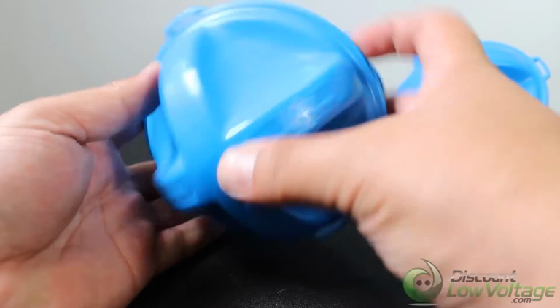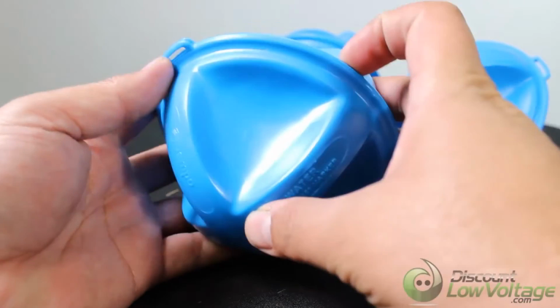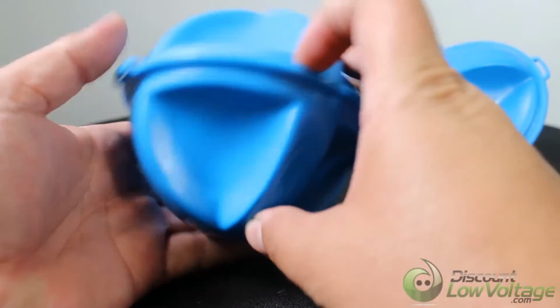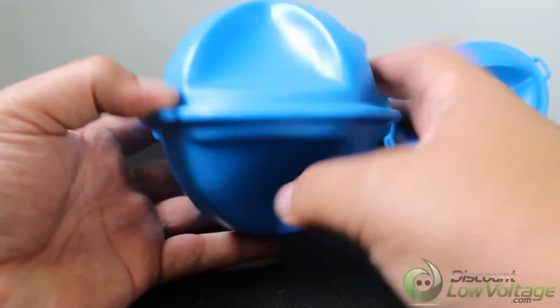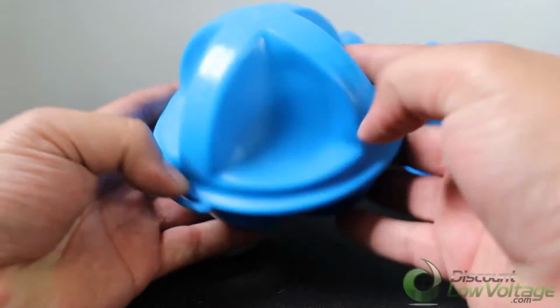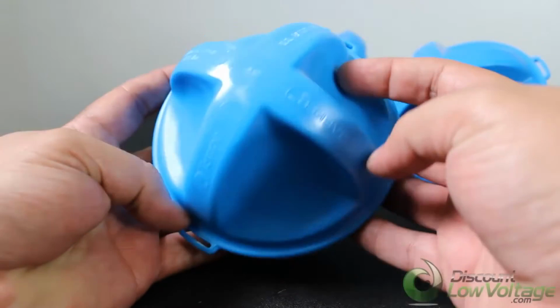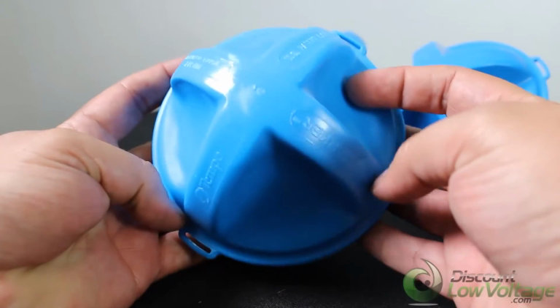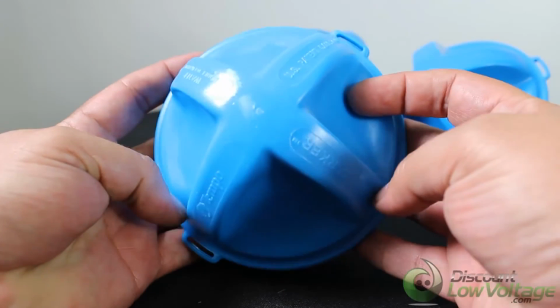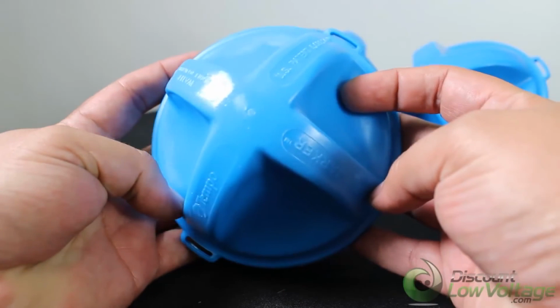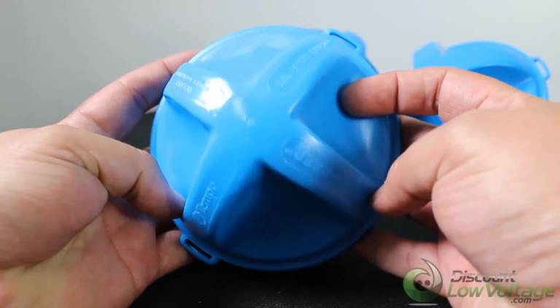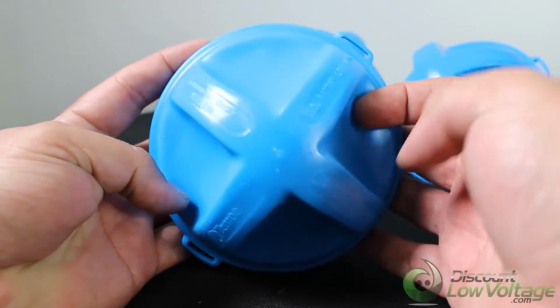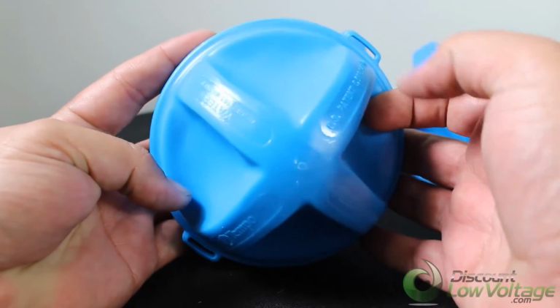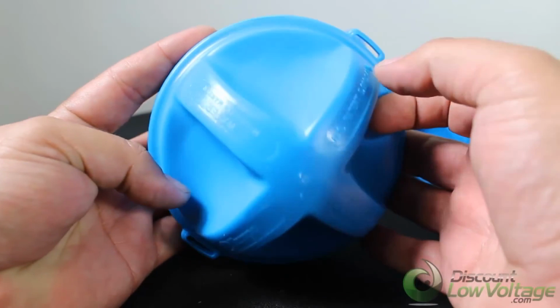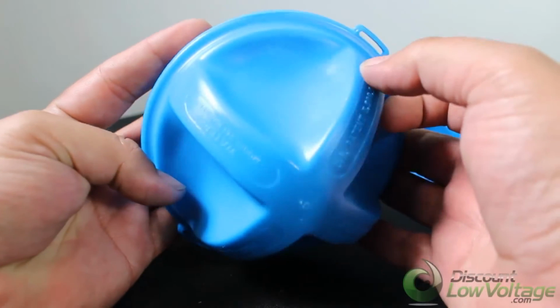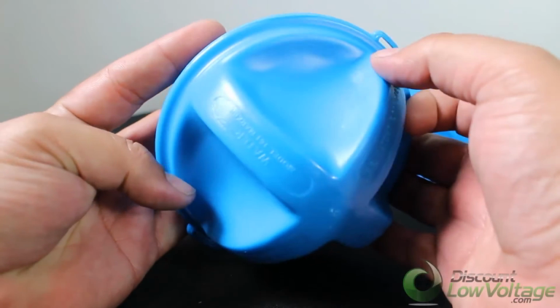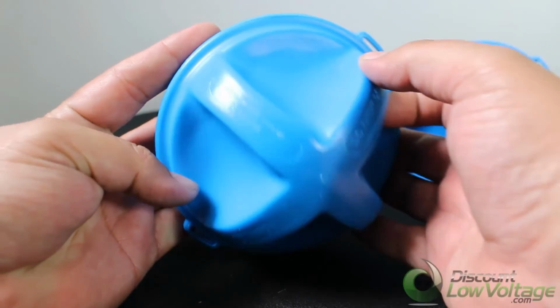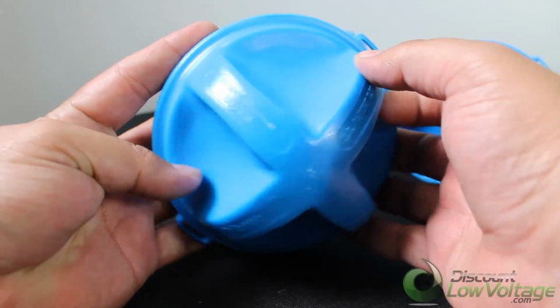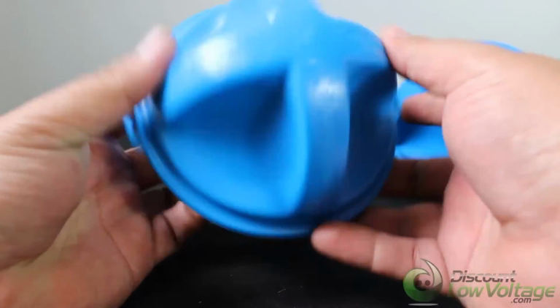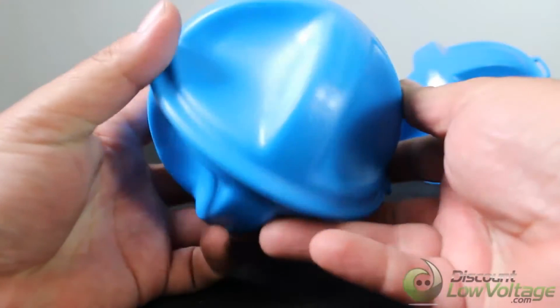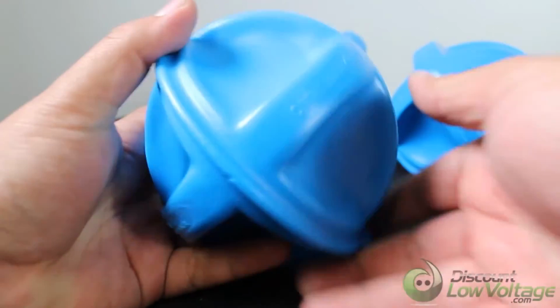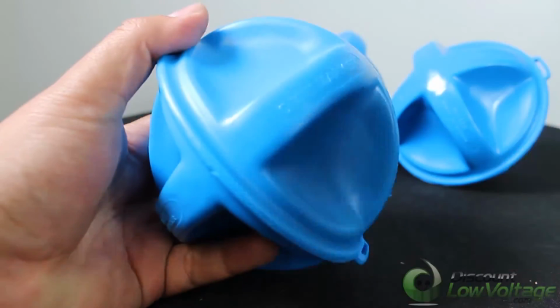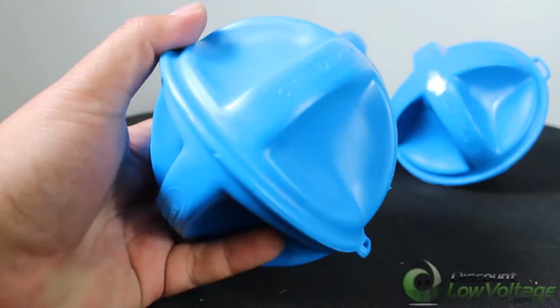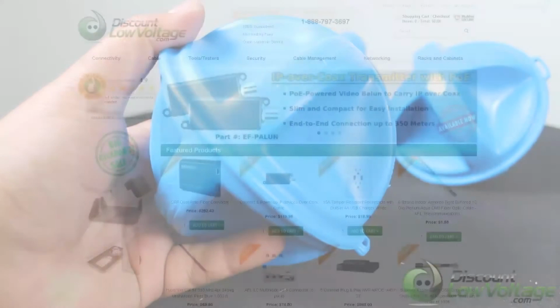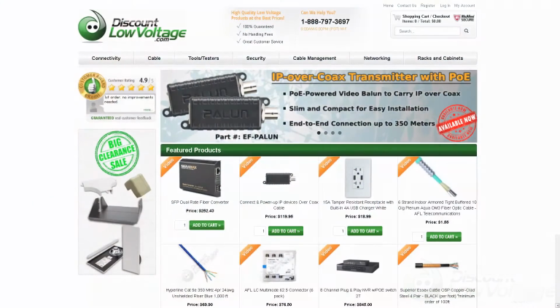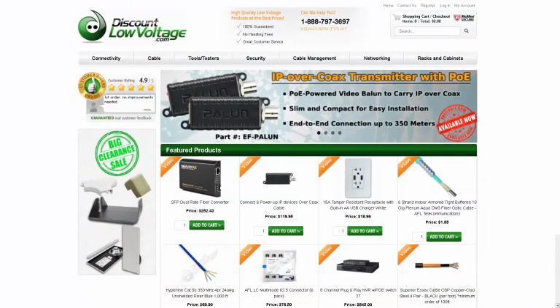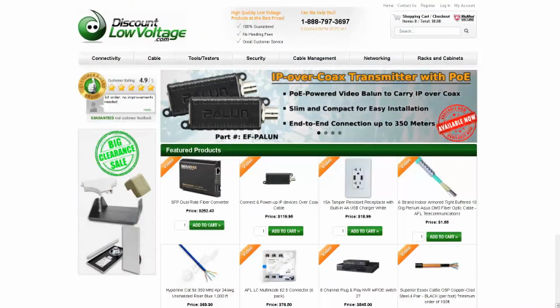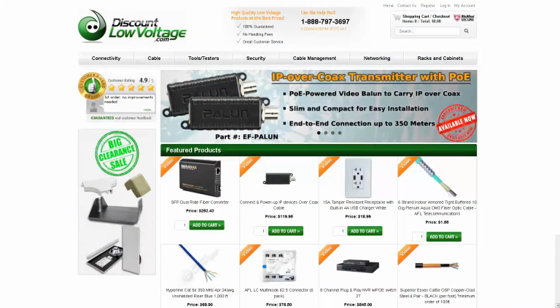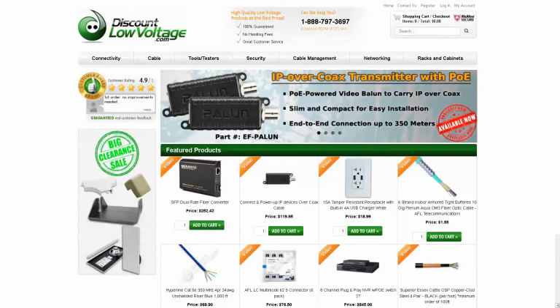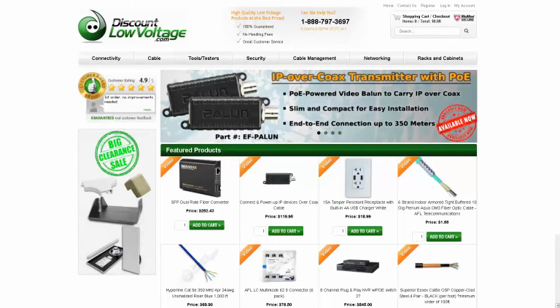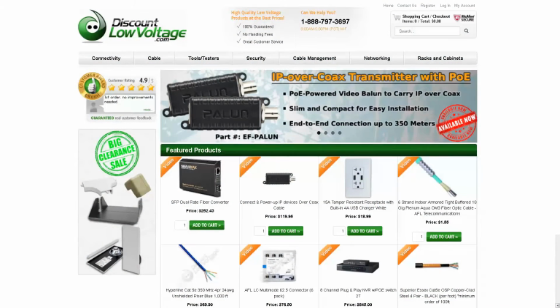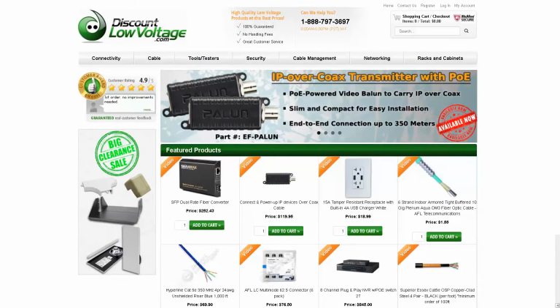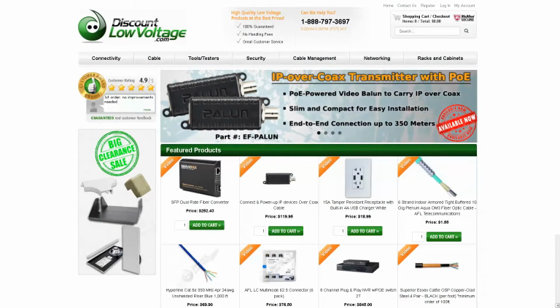For more information and a detailed spec sheet, order online at discountlowvoltage.com.